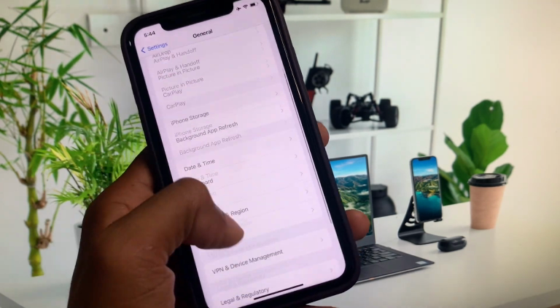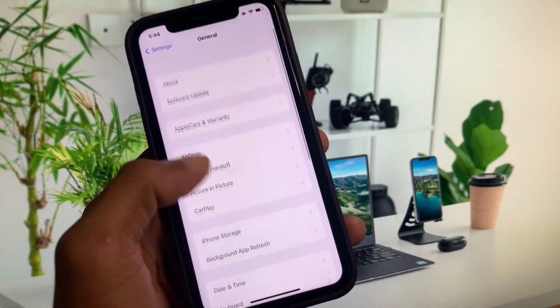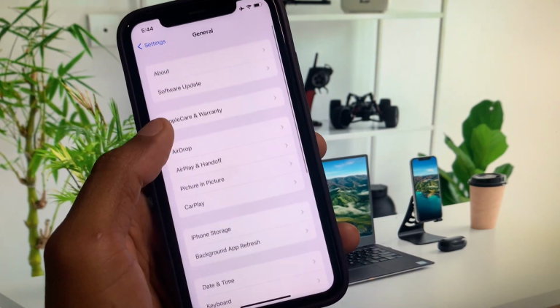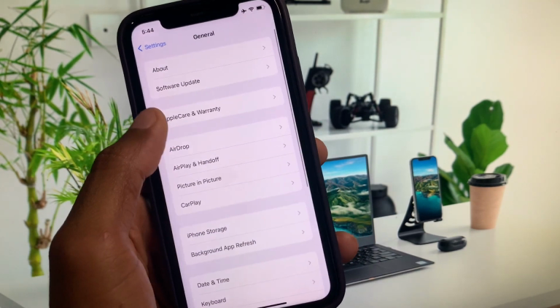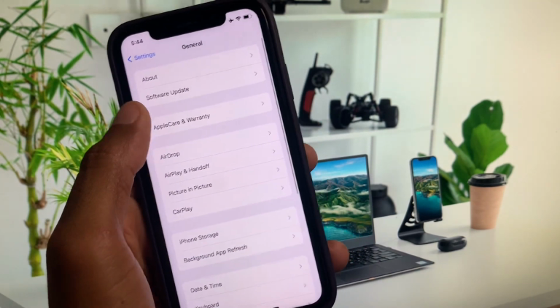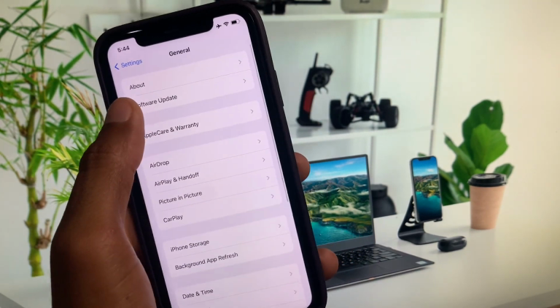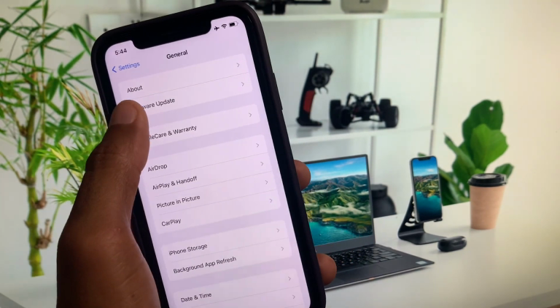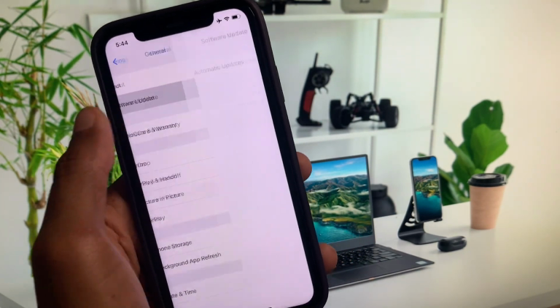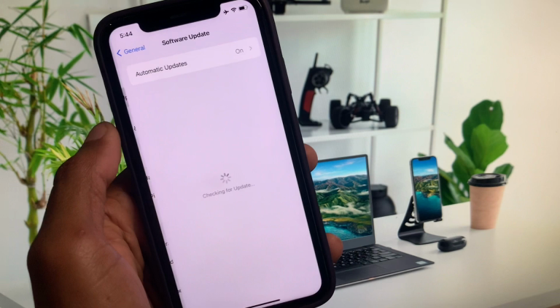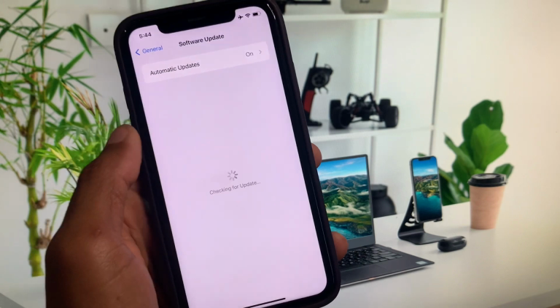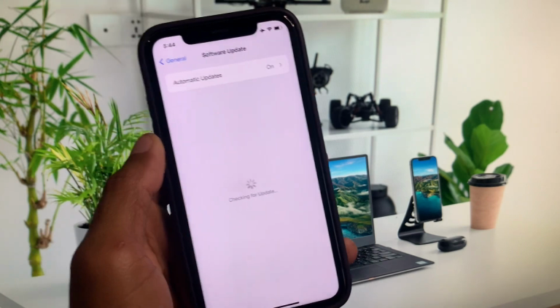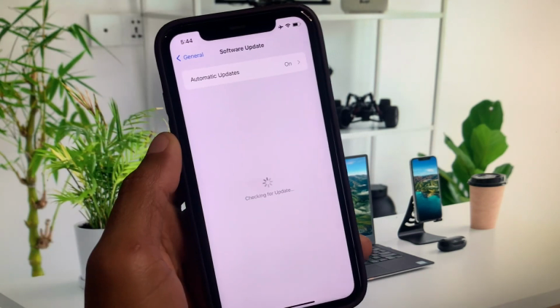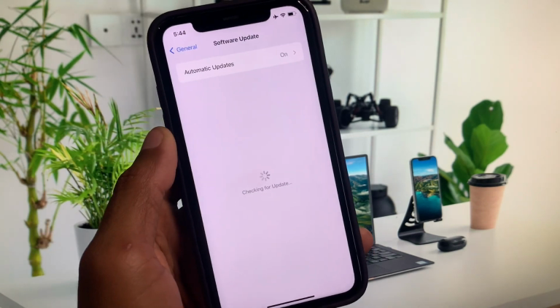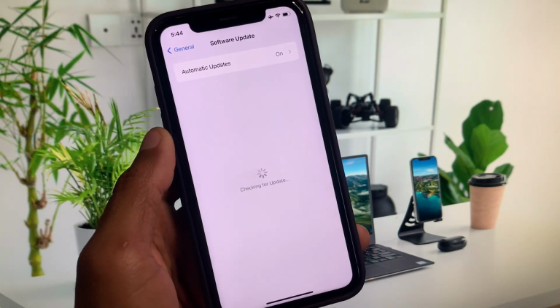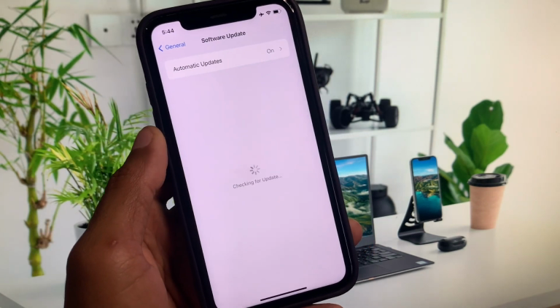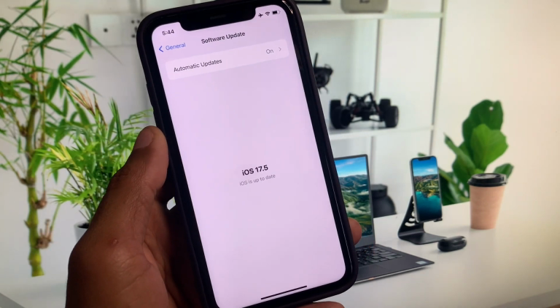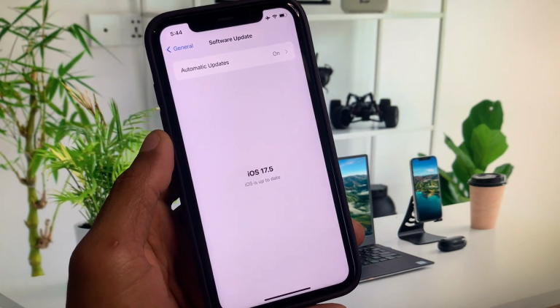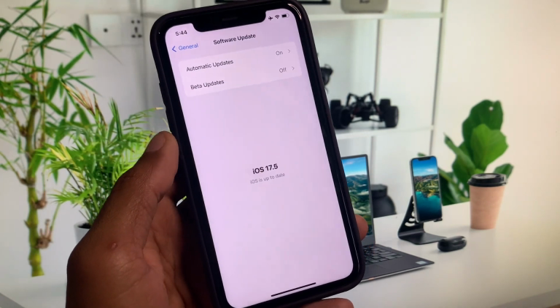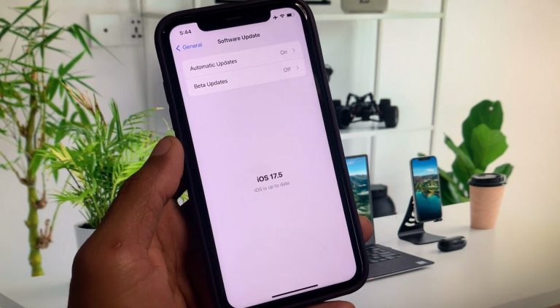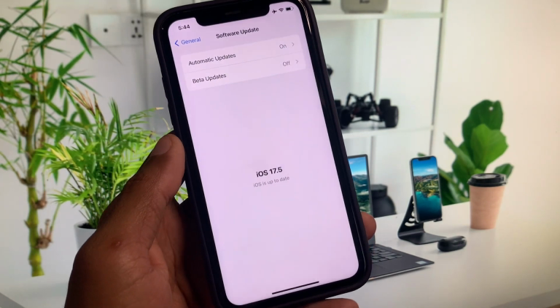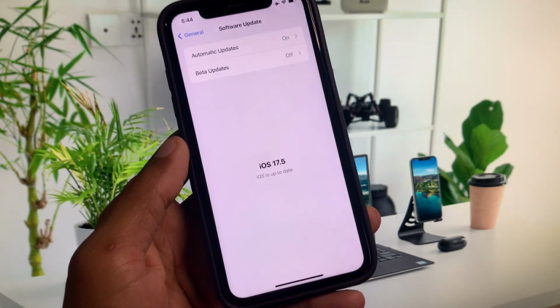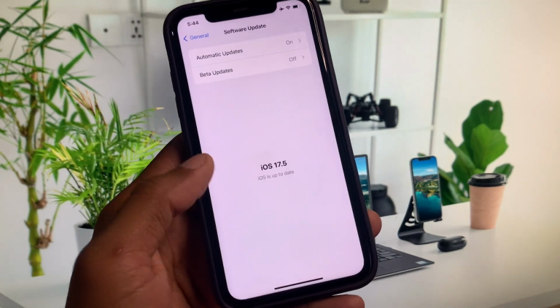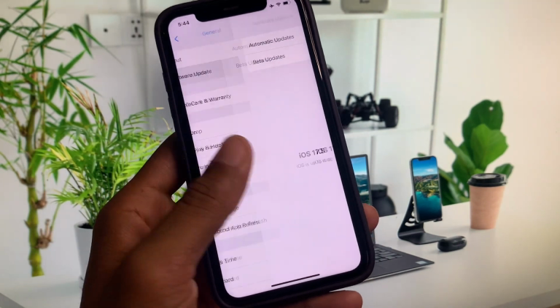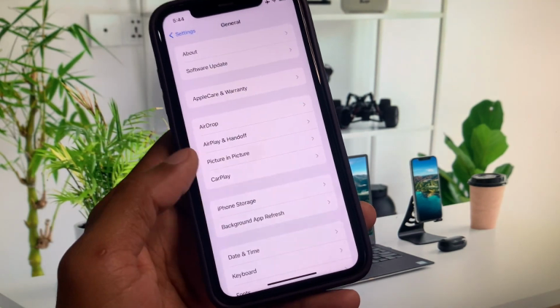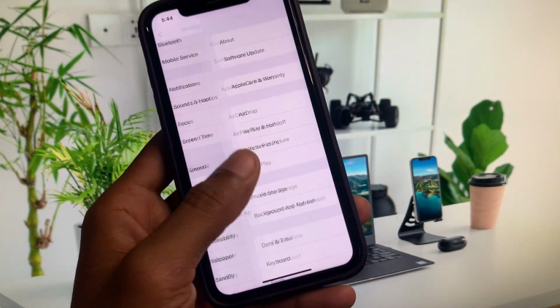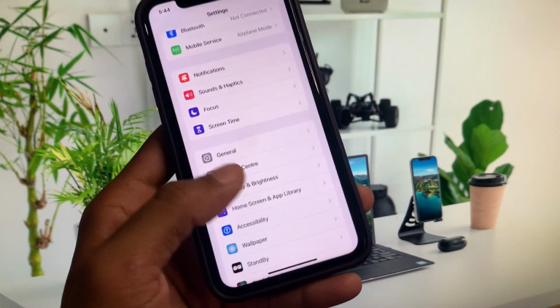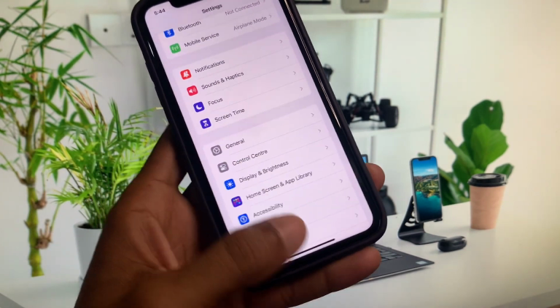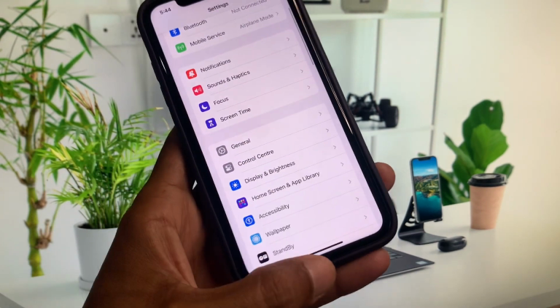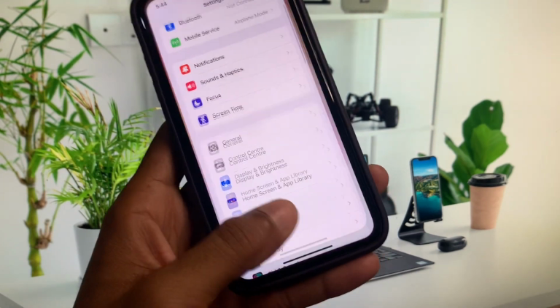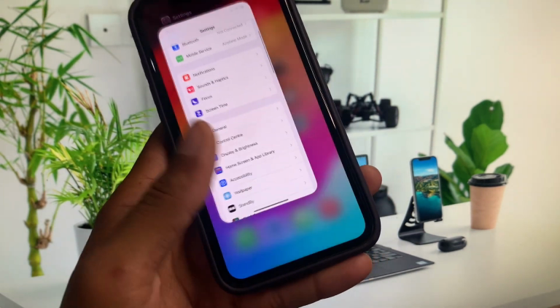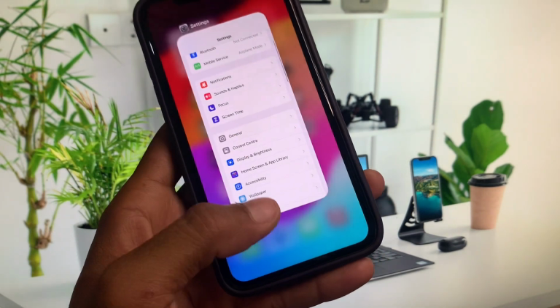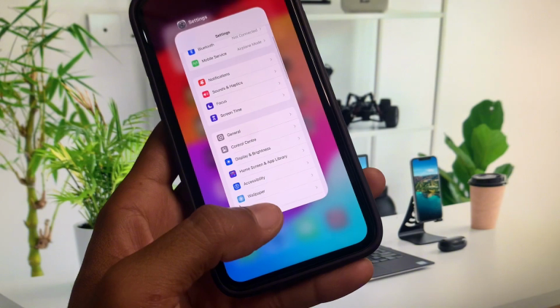After completing those settings, update your iPhone to the latest iOS version.